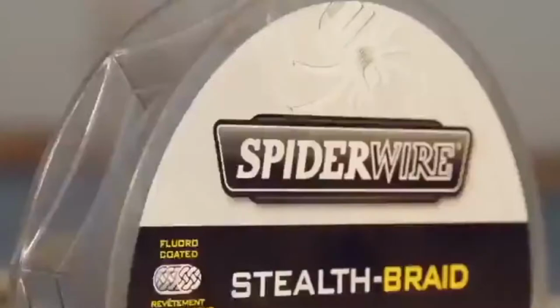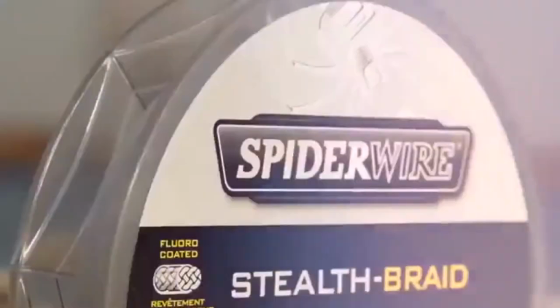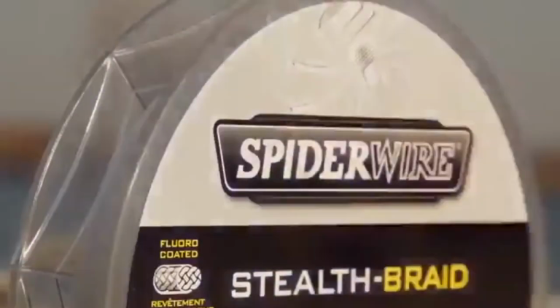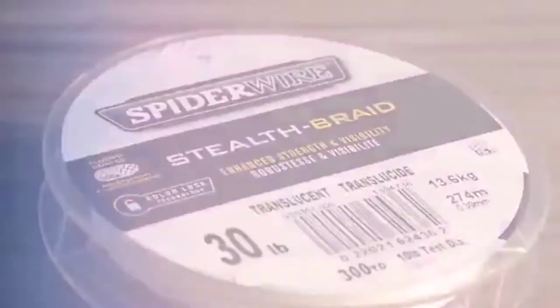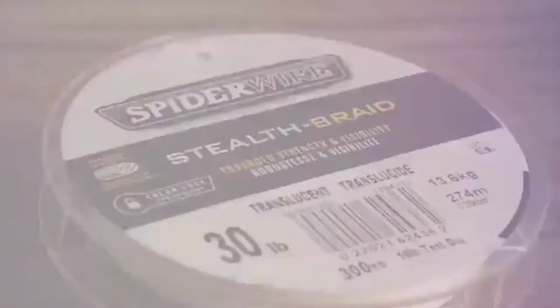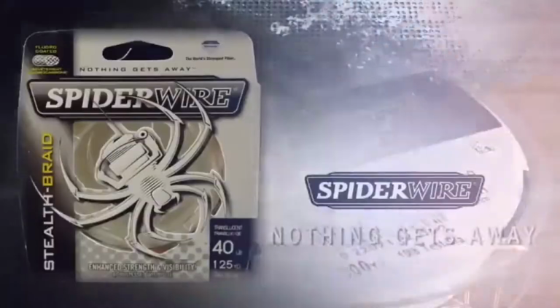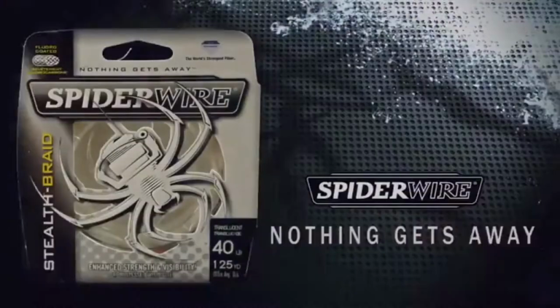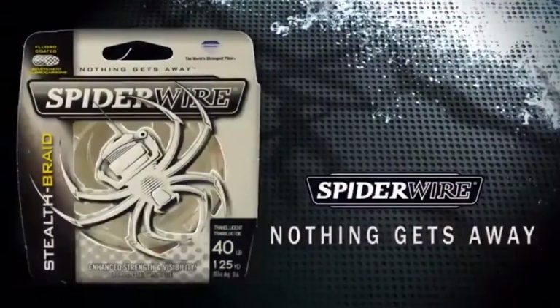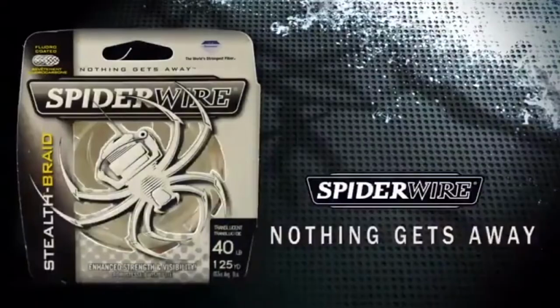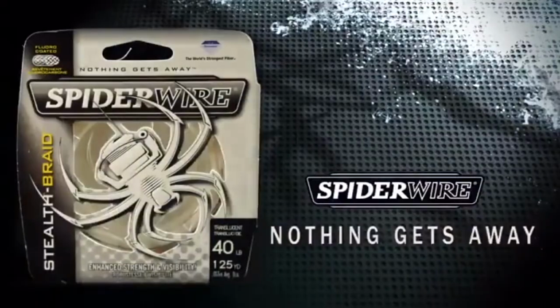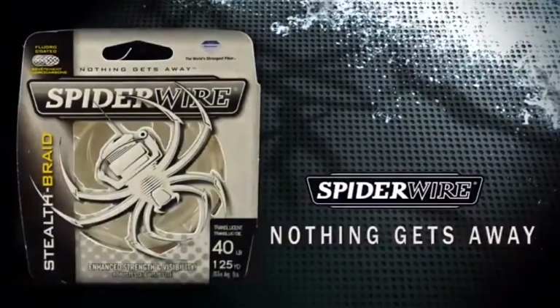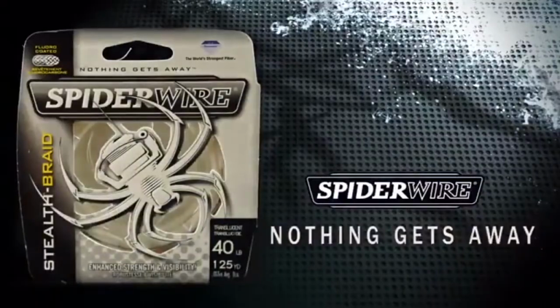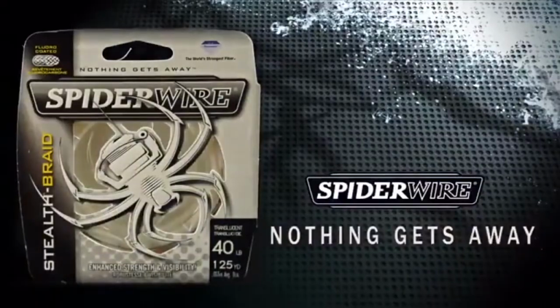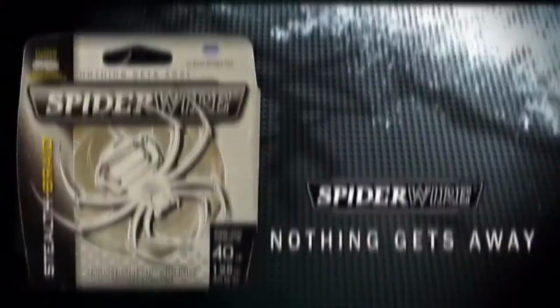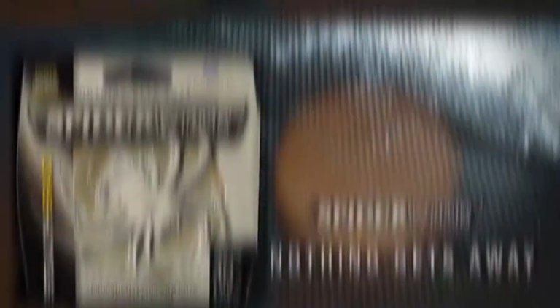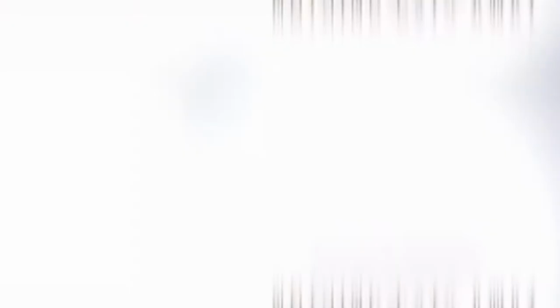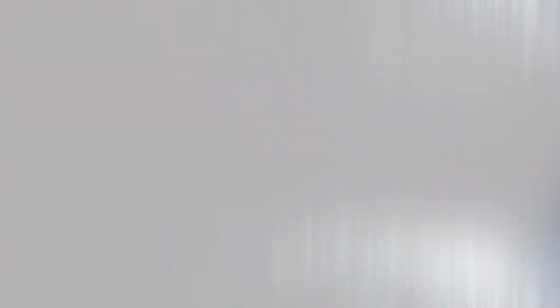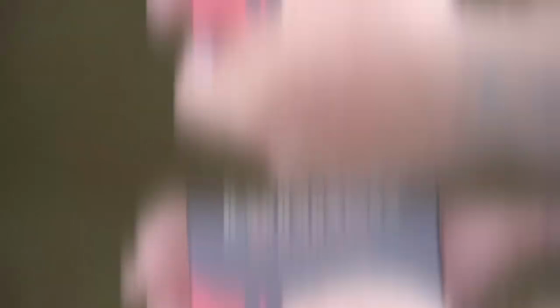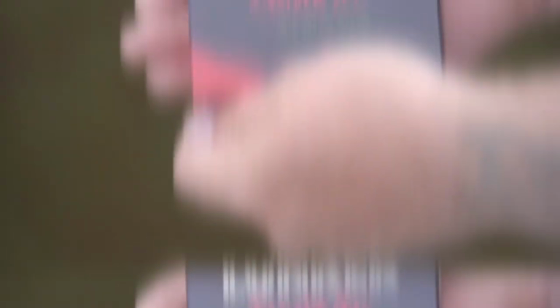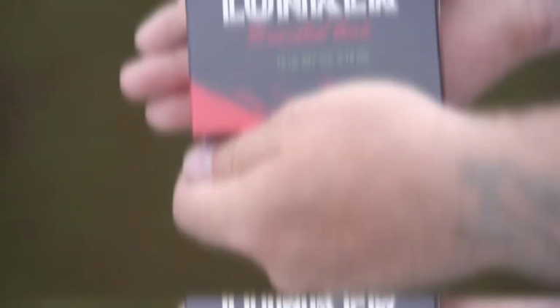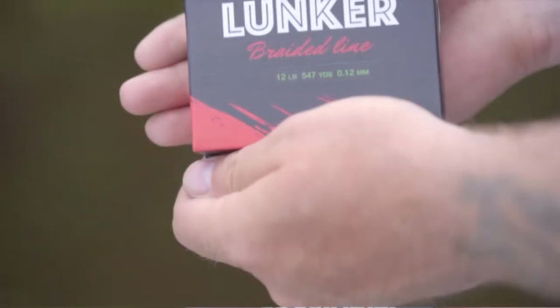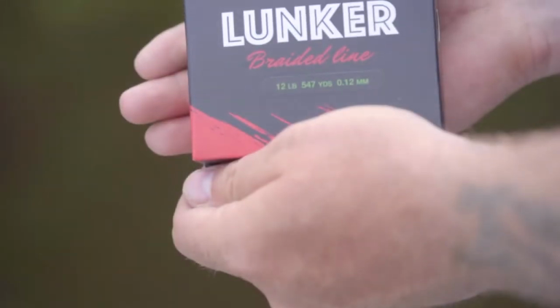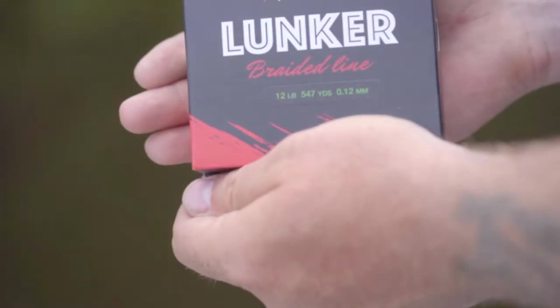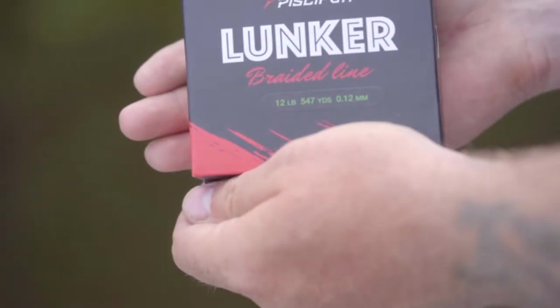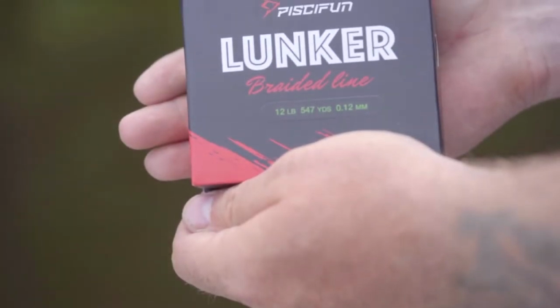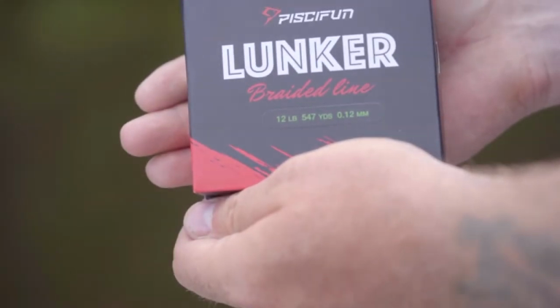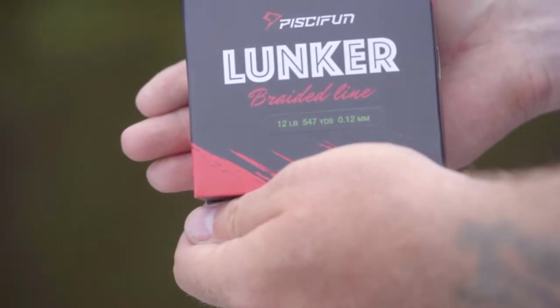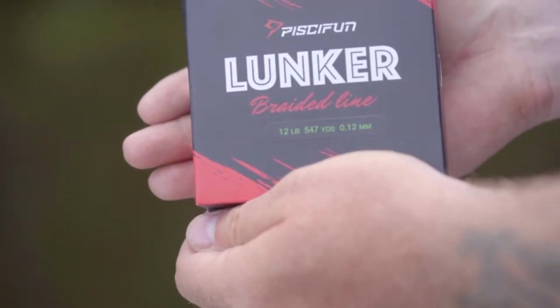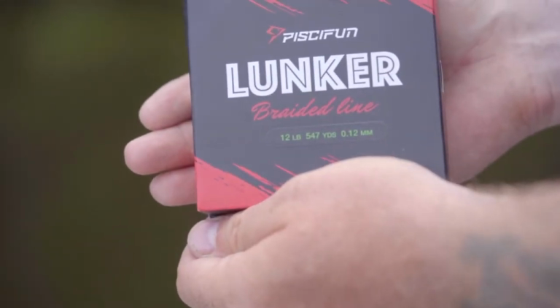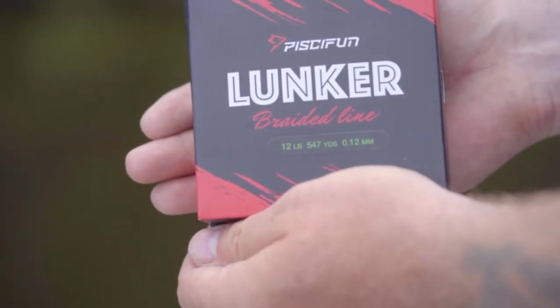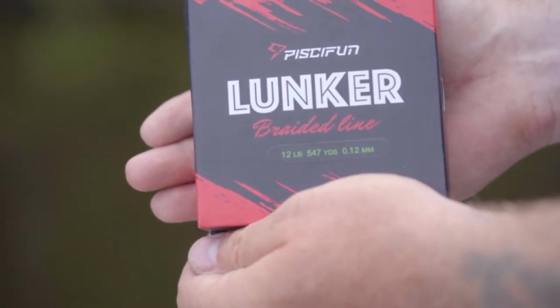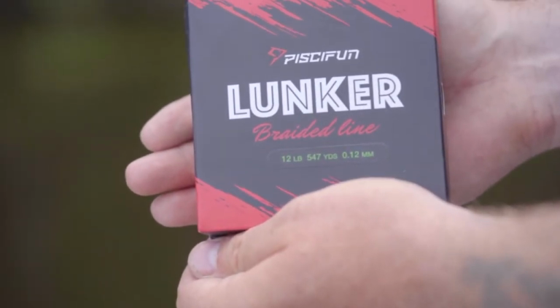Spider Wire Stealth — nothing gets away. Introducing PC-Fun Lunker Braided Line.